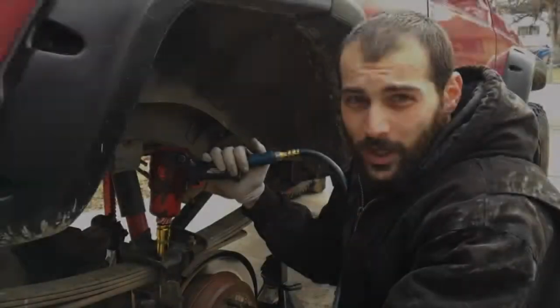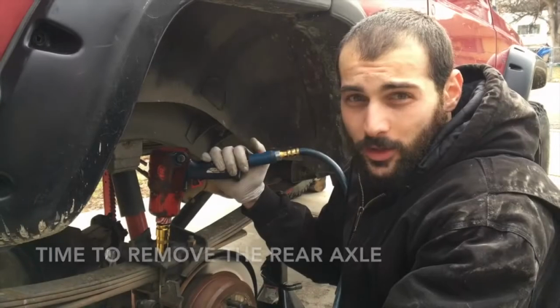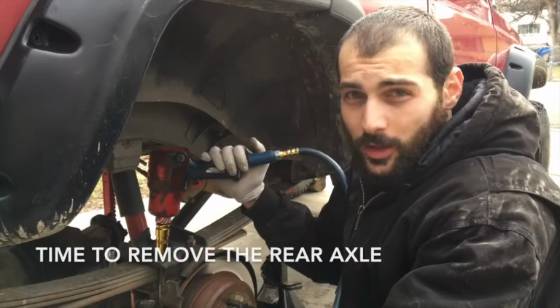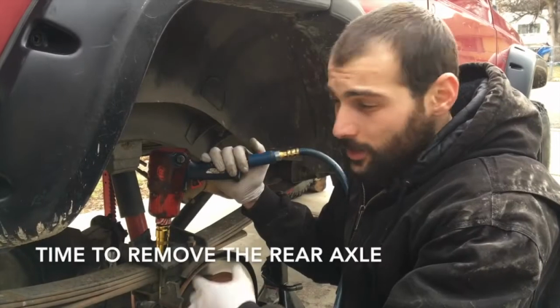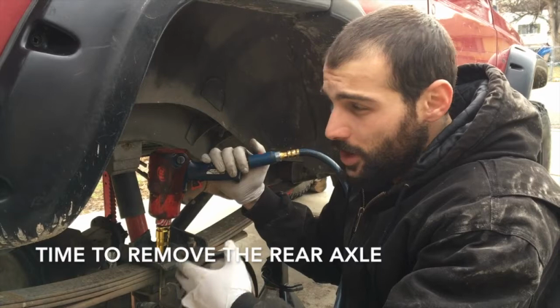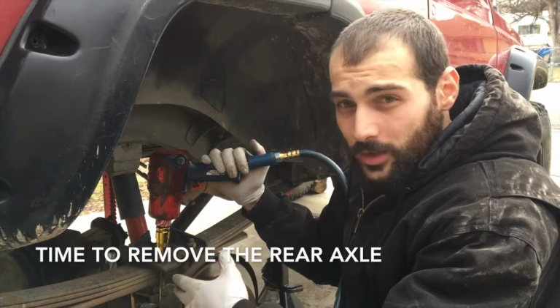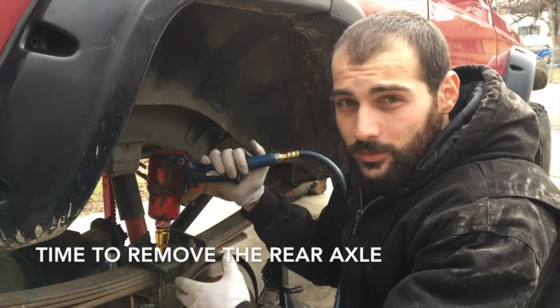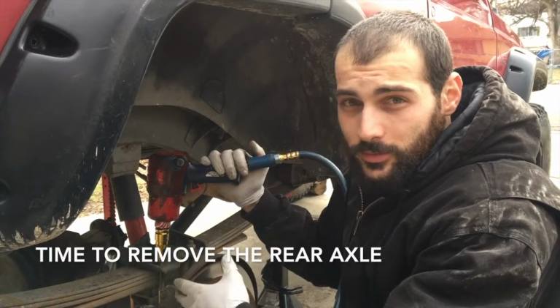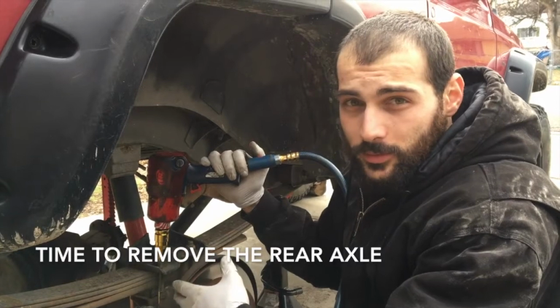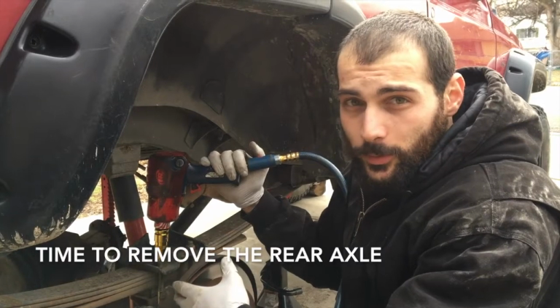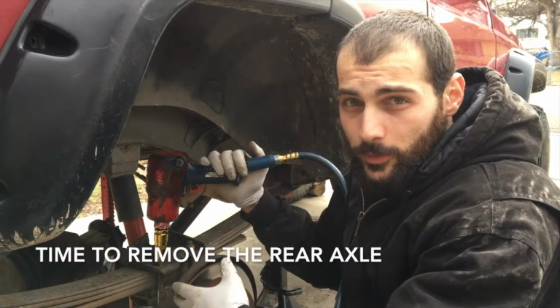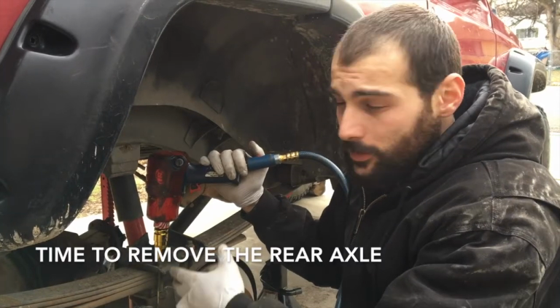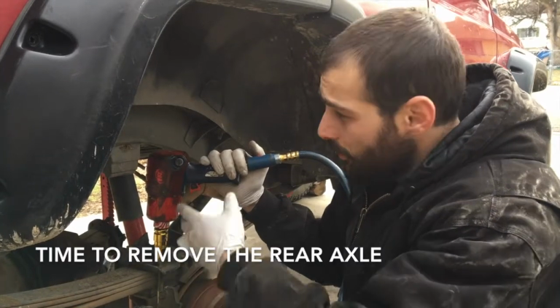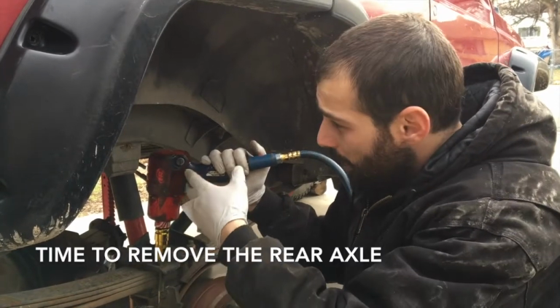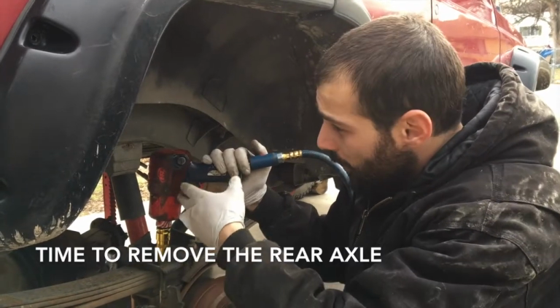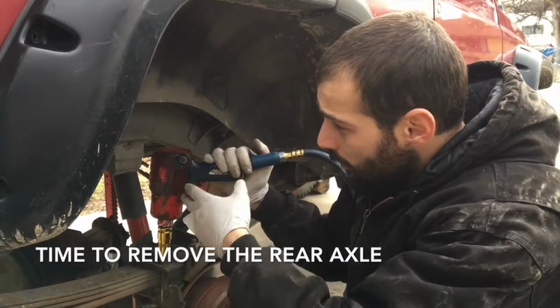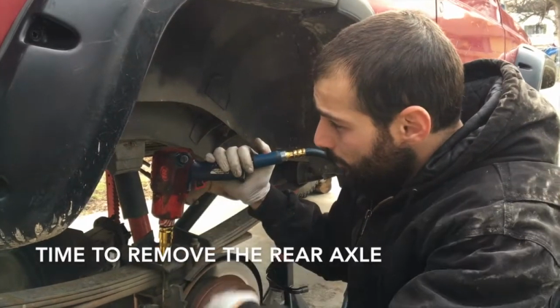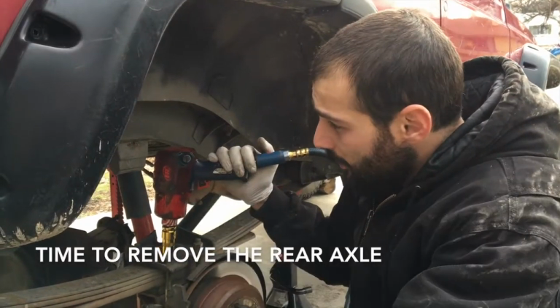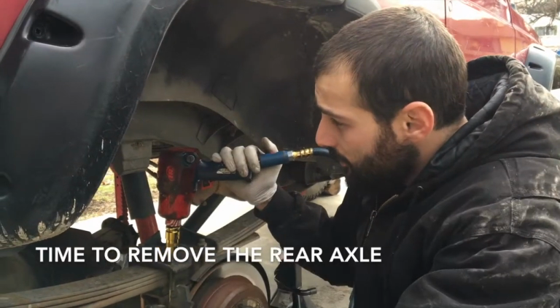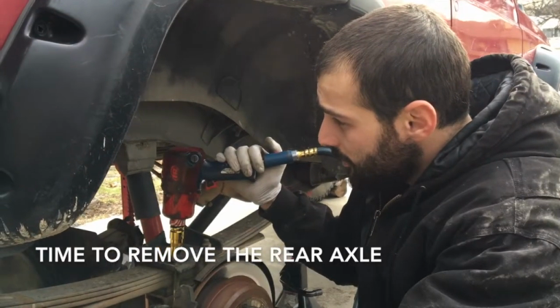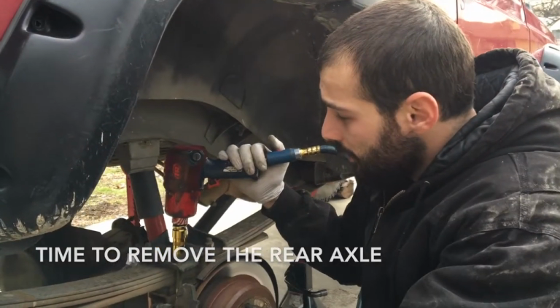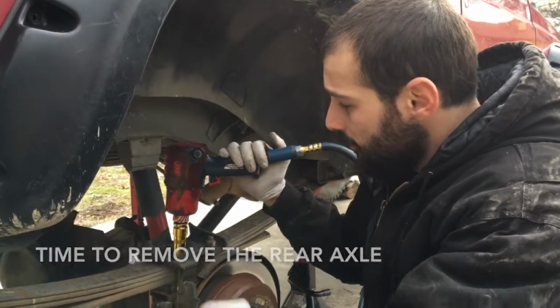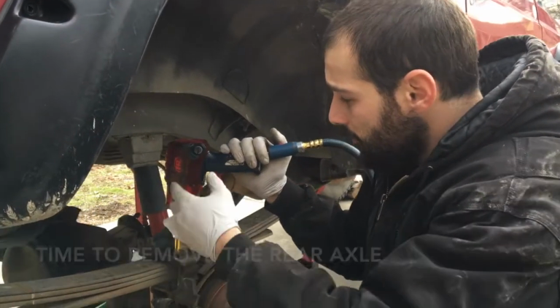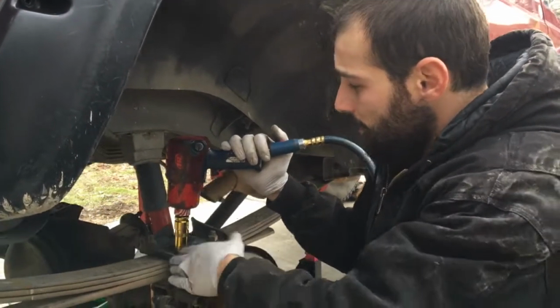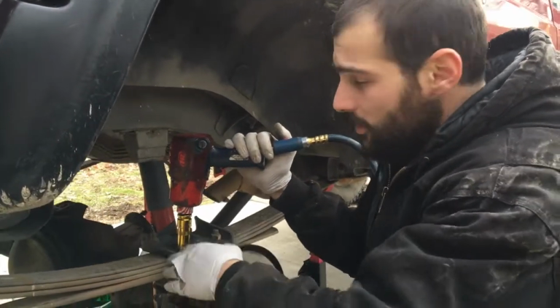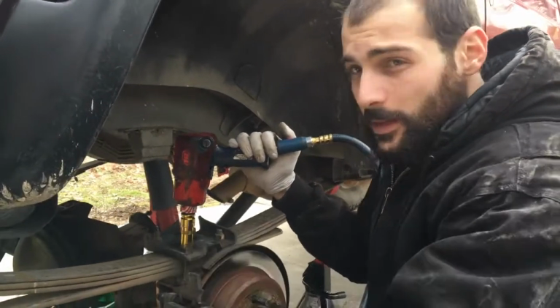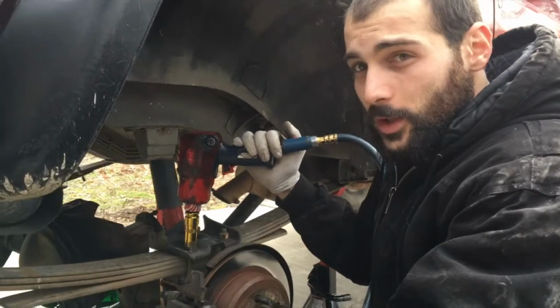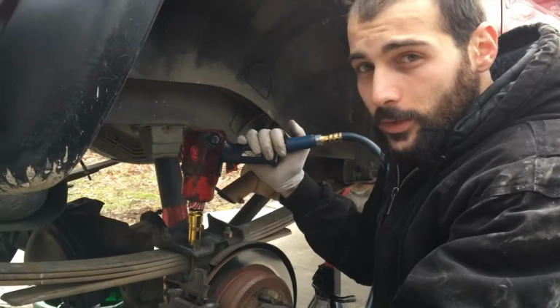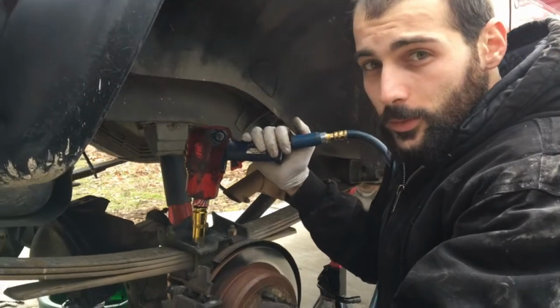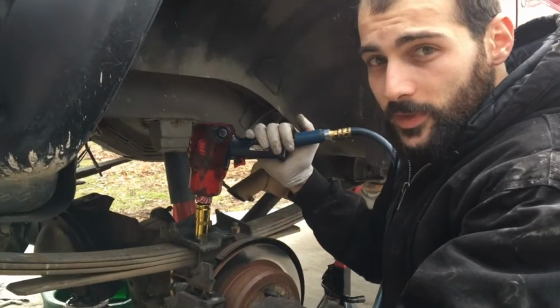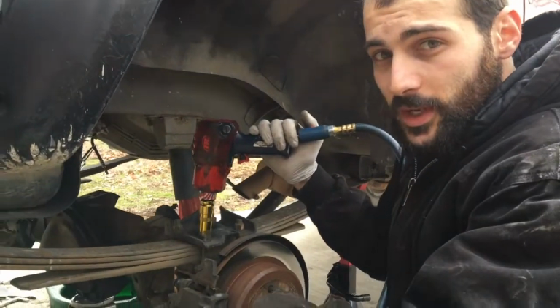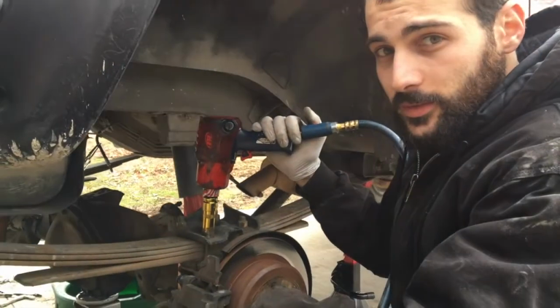So after you've got your shock removed and your brake line is disconnected, it's time to go ahead and remove this axle.